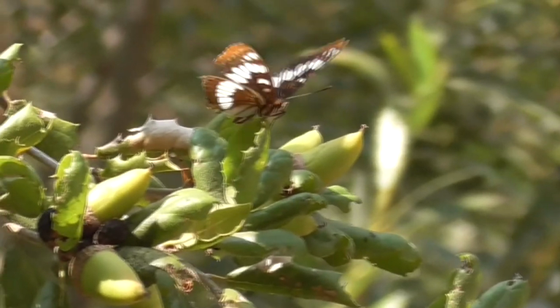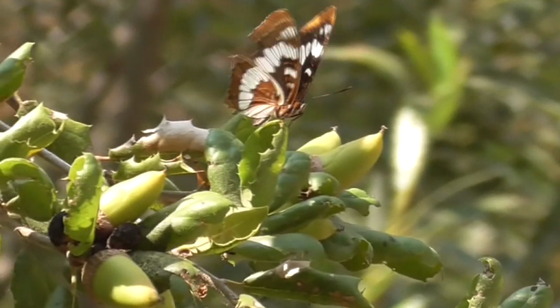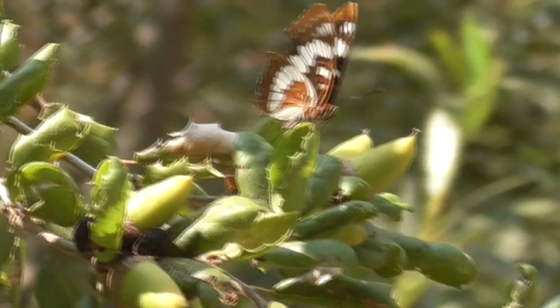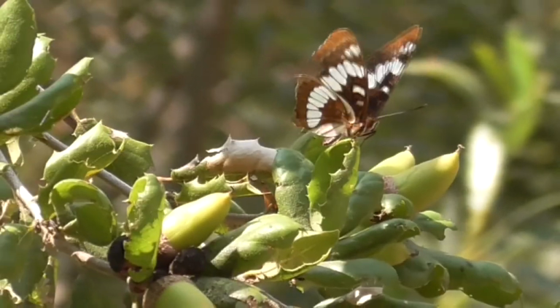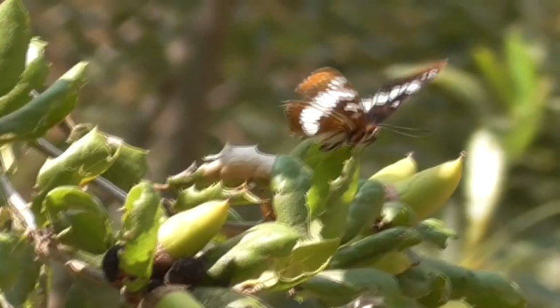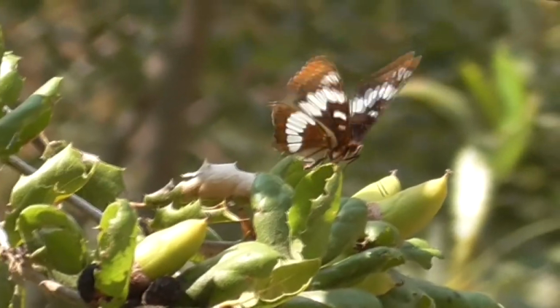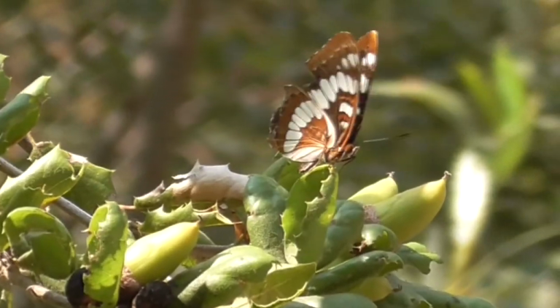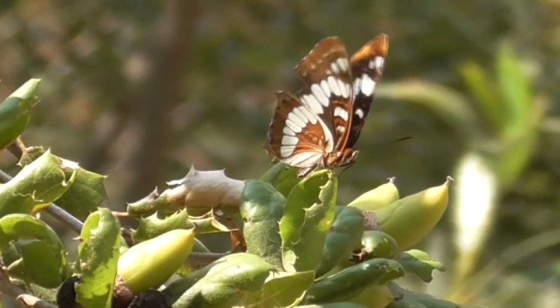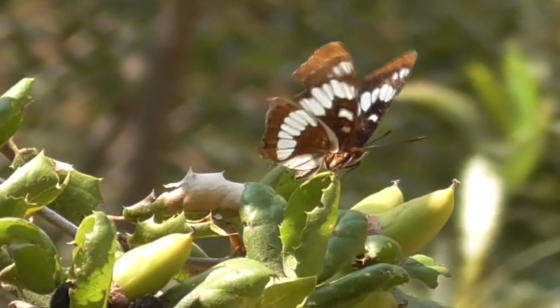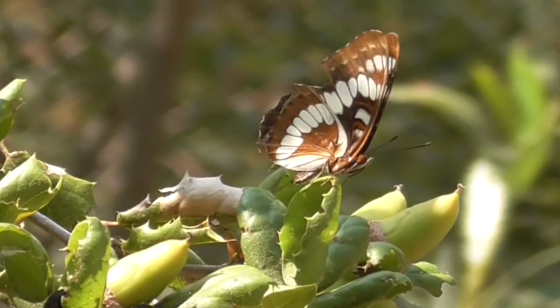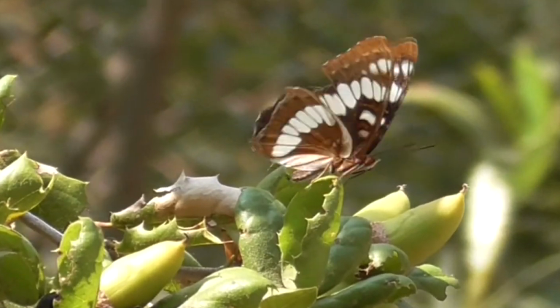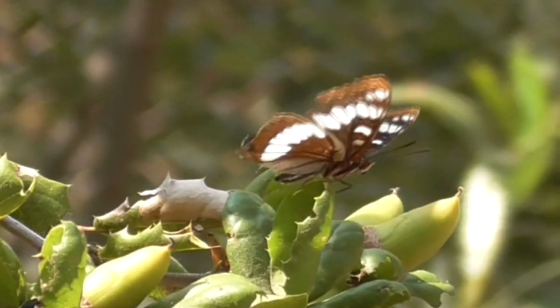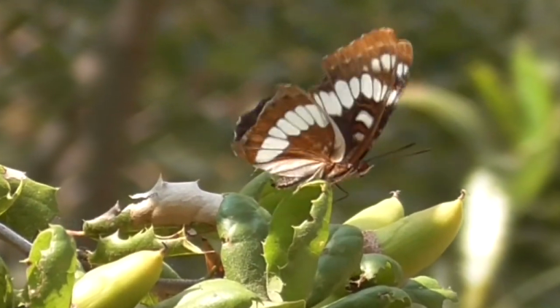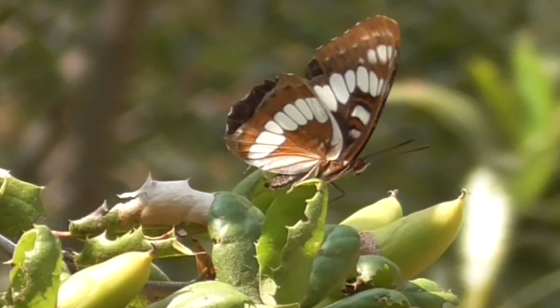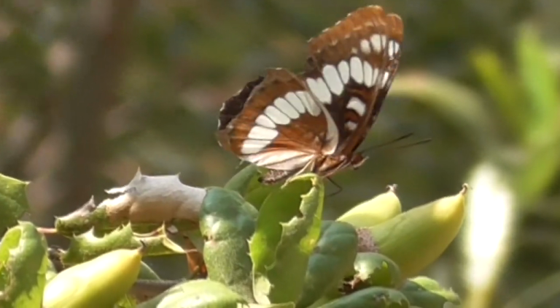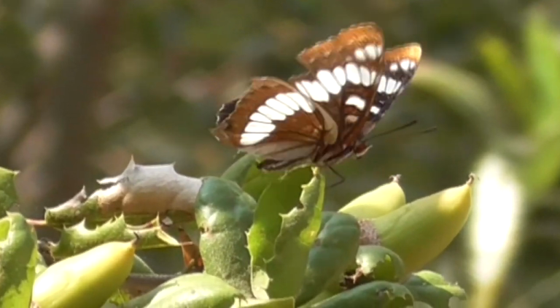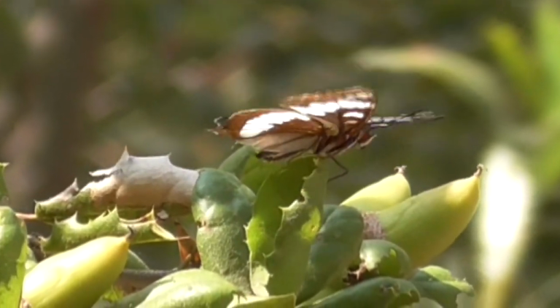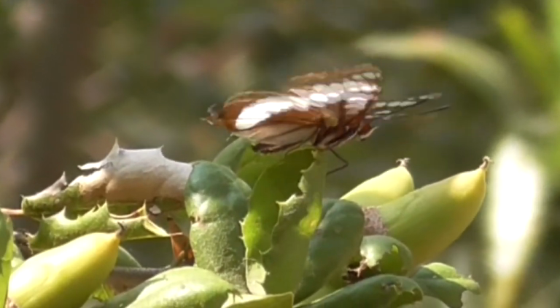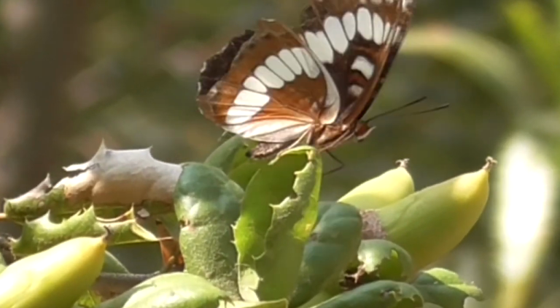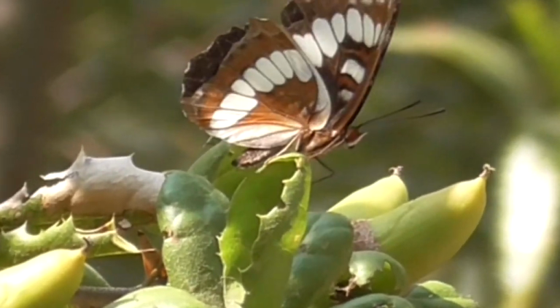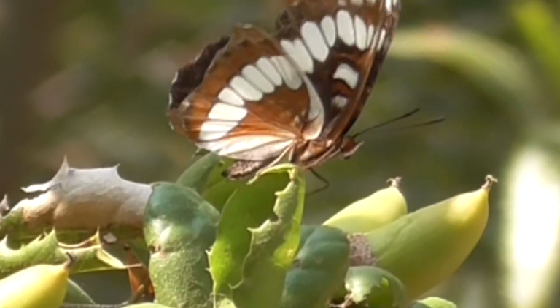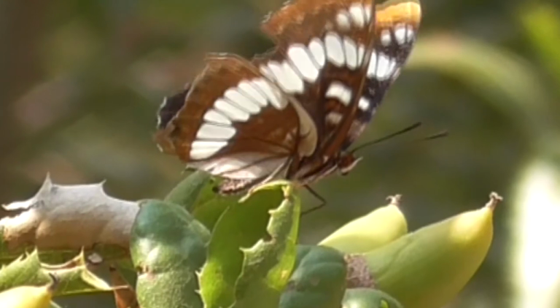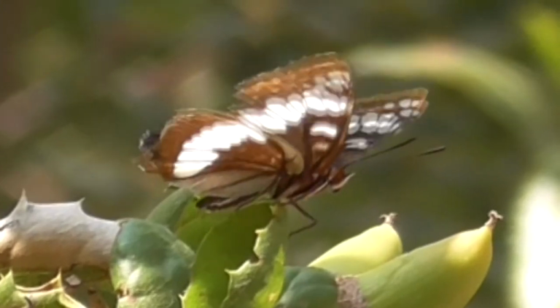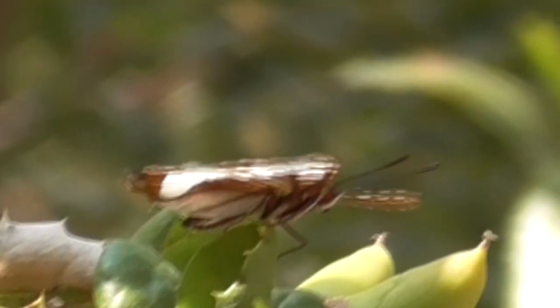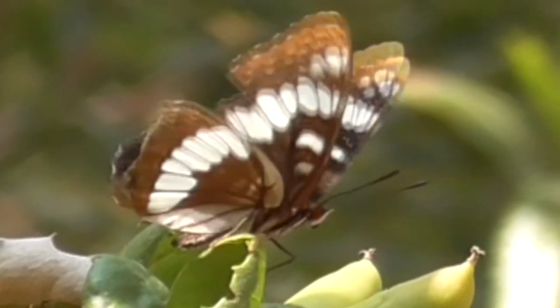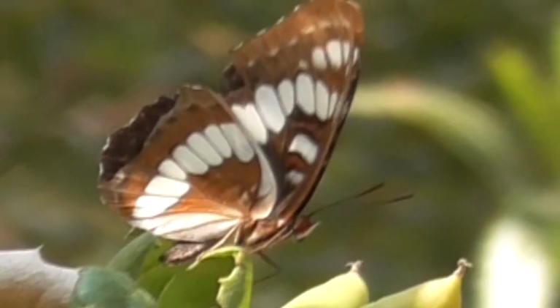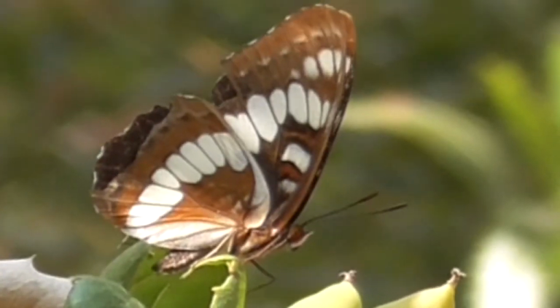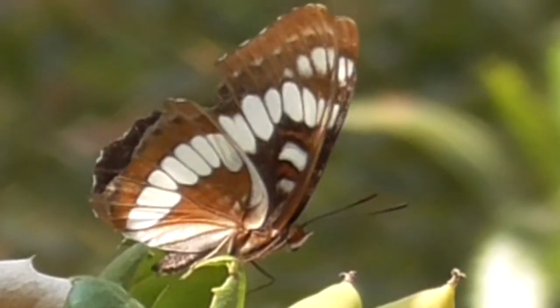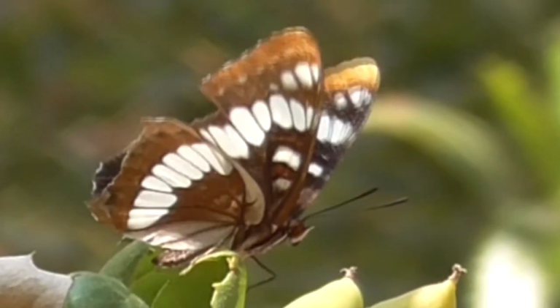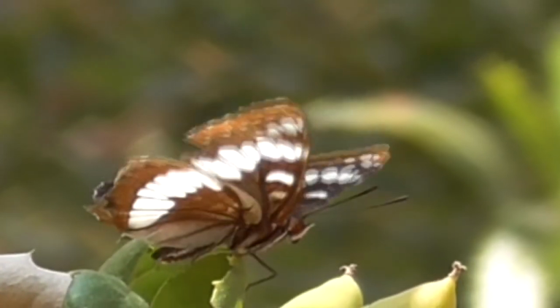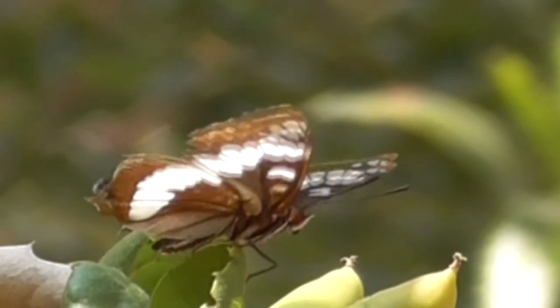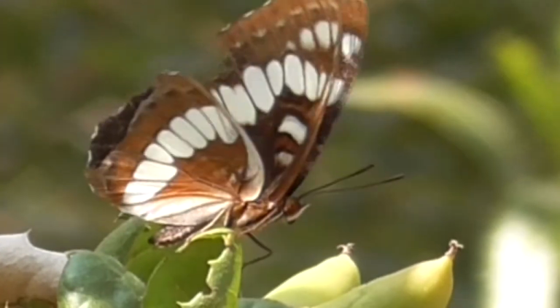They typically live on the edges of forests, mountain canyons, and stream sites, especially in the riparian areas.